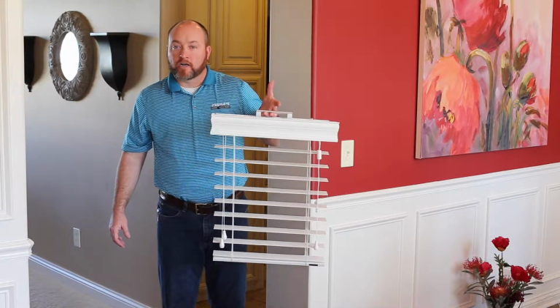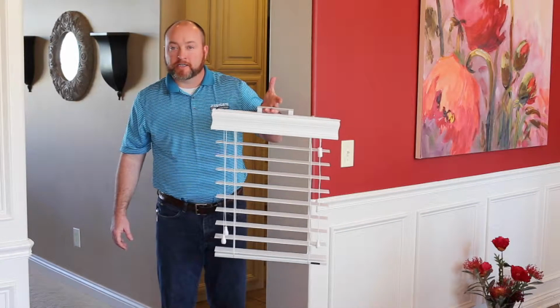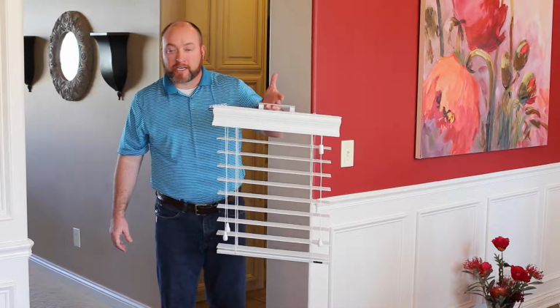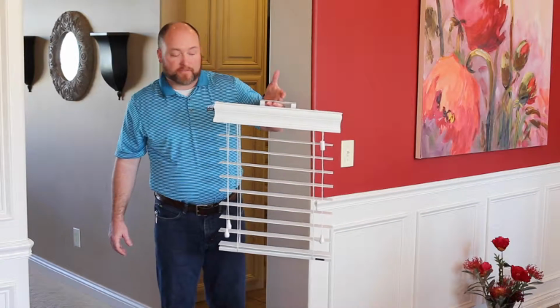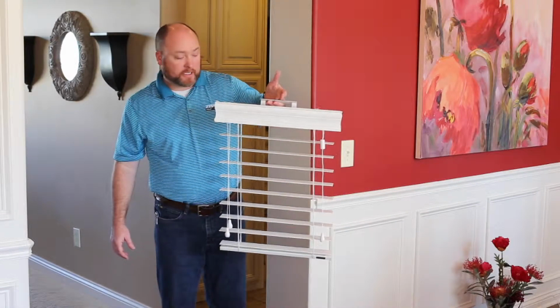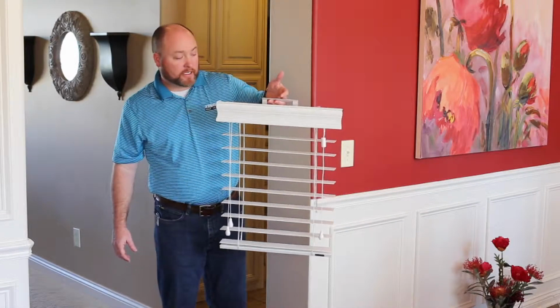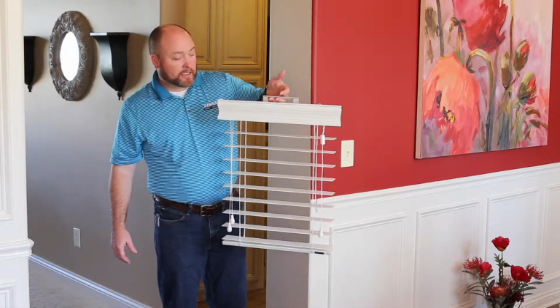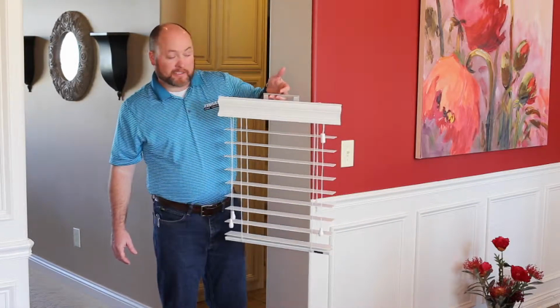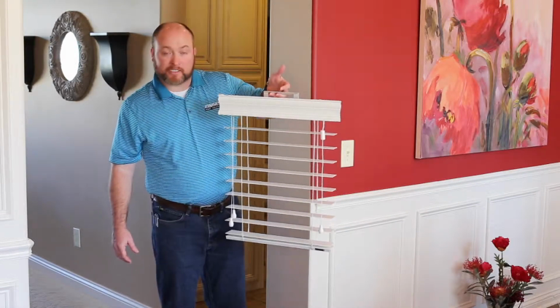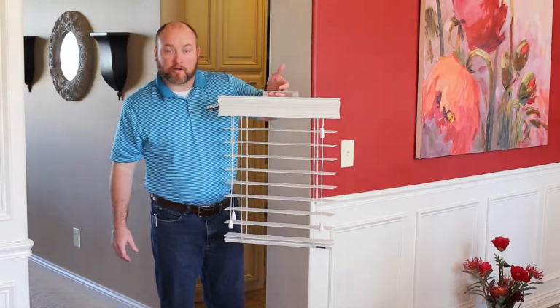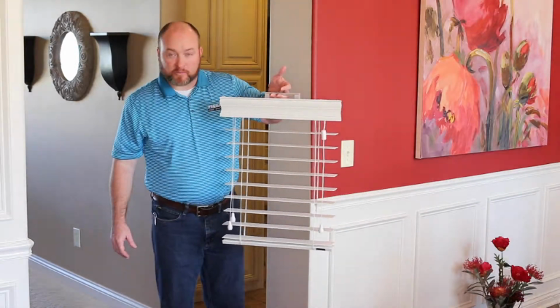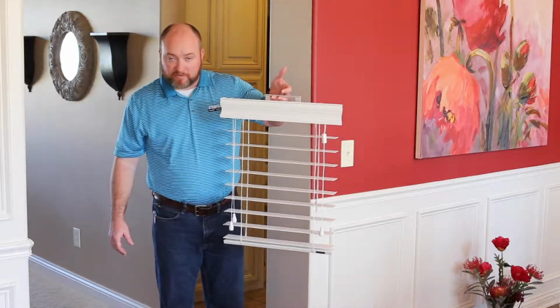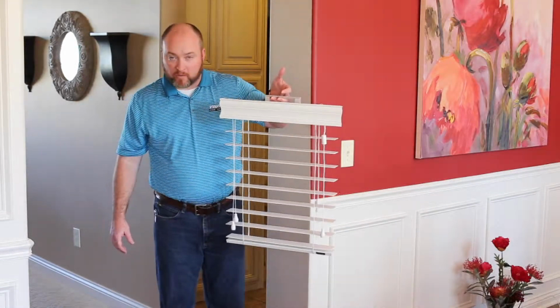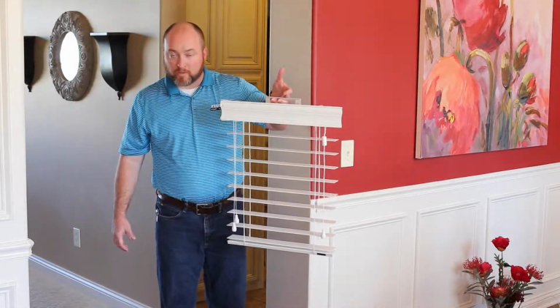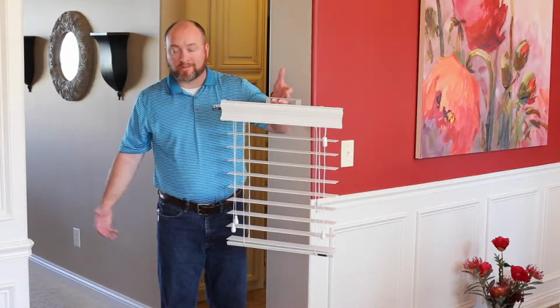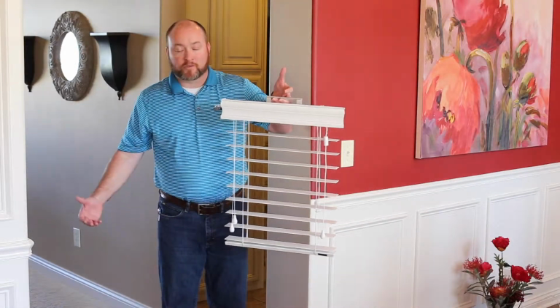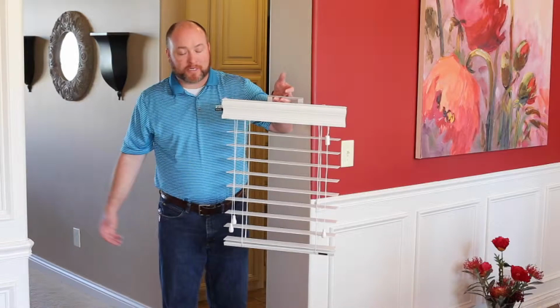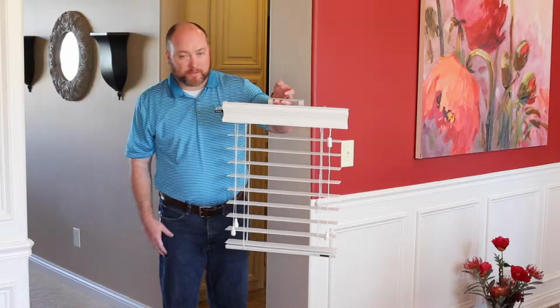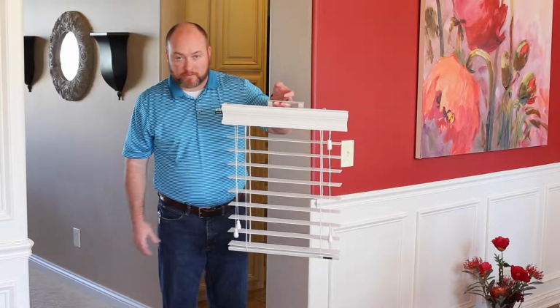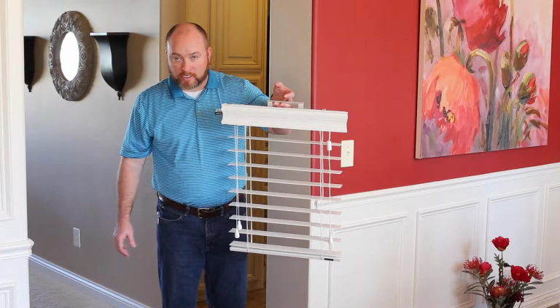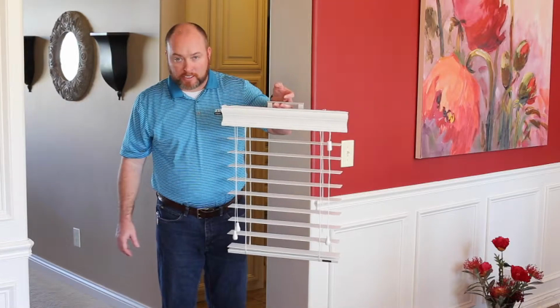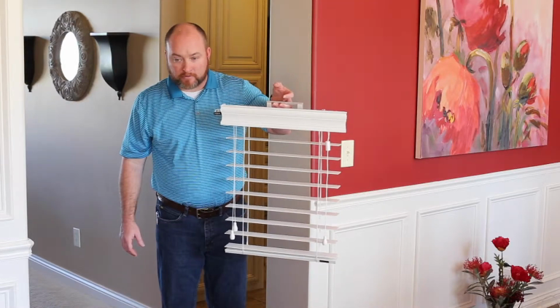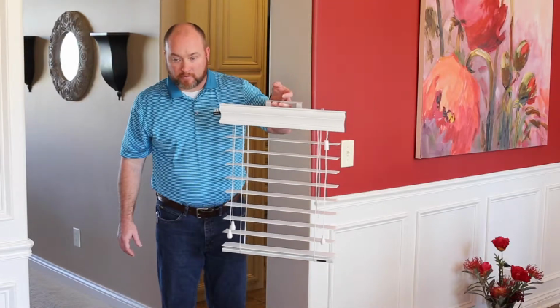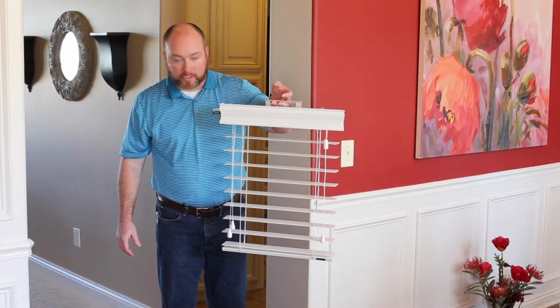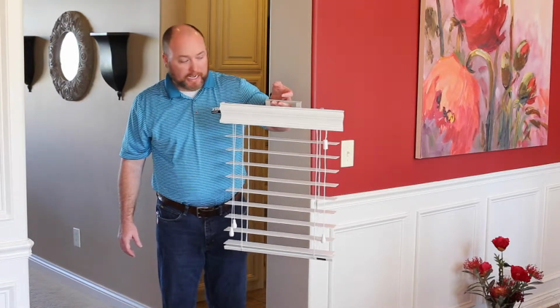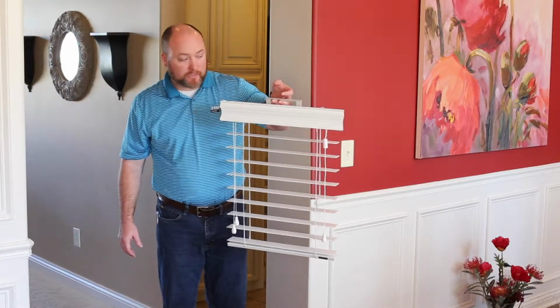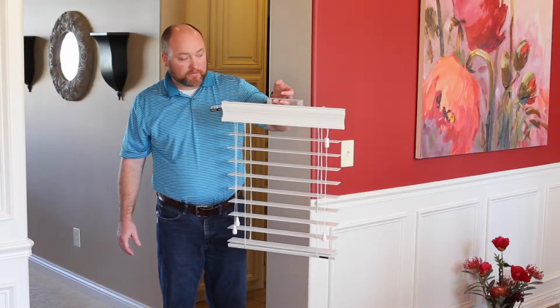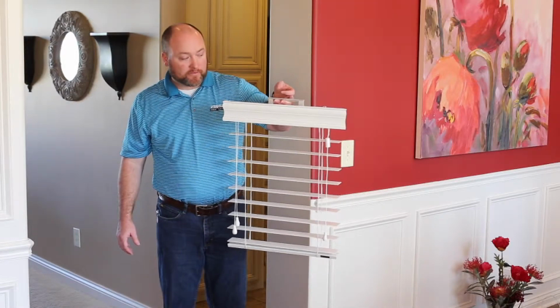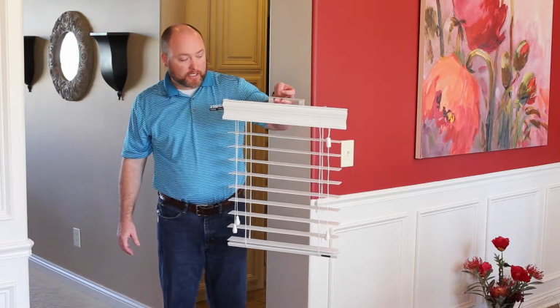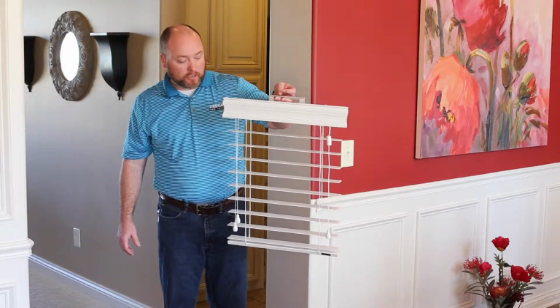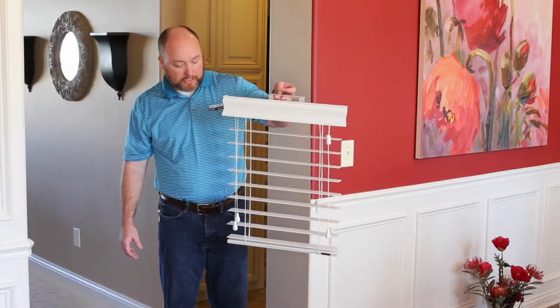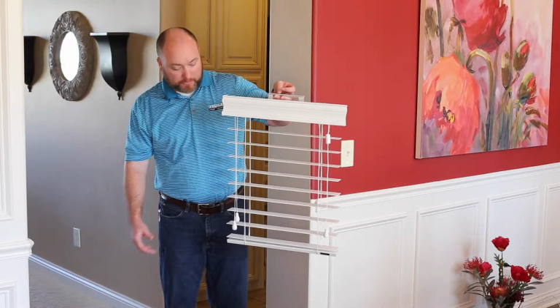Here we have the Zeta's Ultimate Faux Wood, one of the most popular products out there on the market. It has been for a very long time.